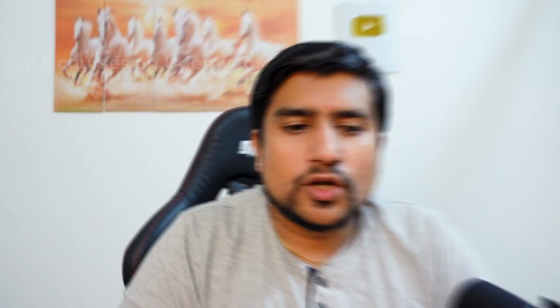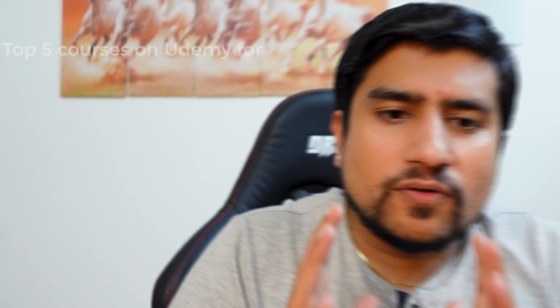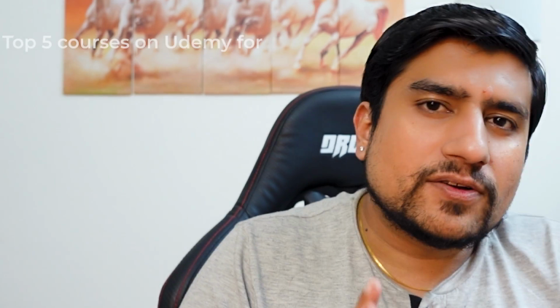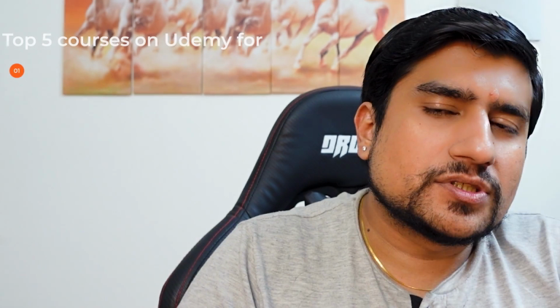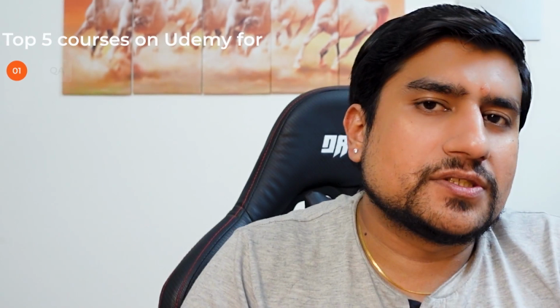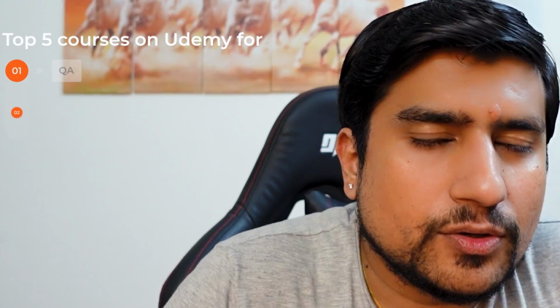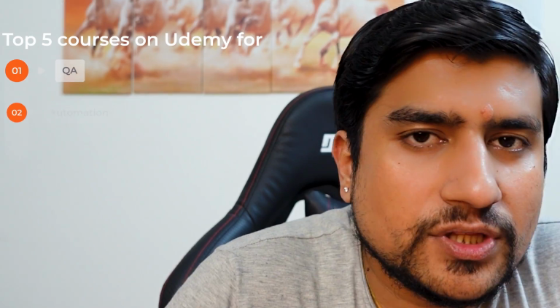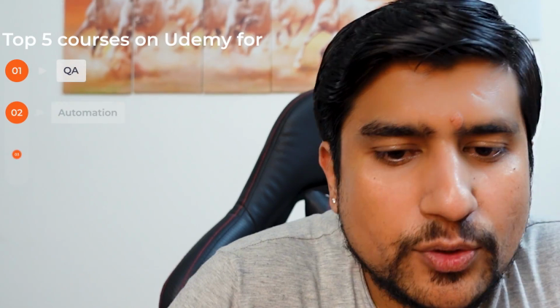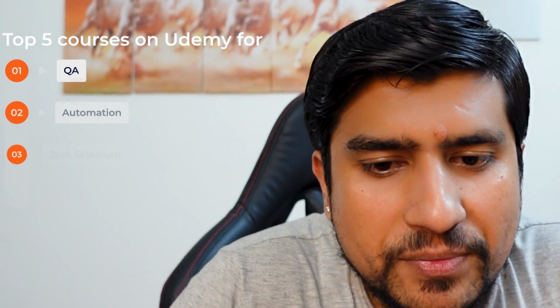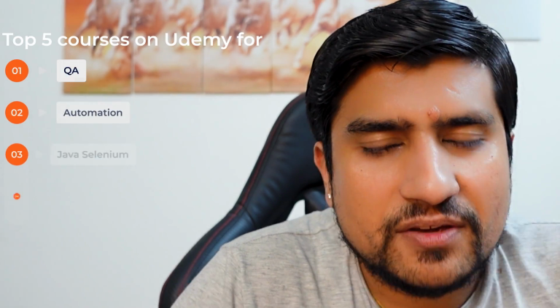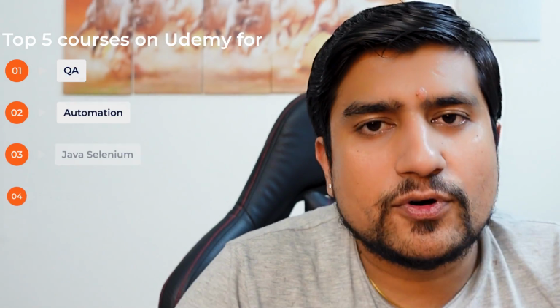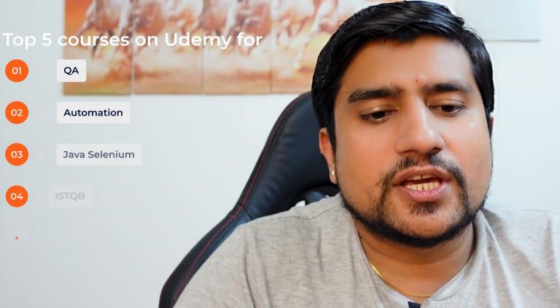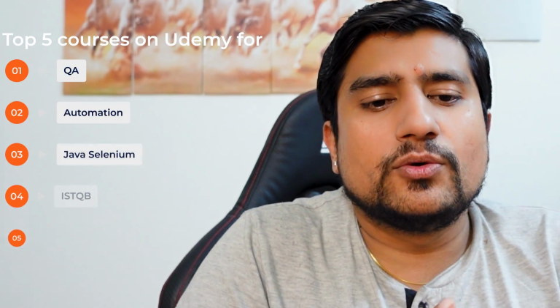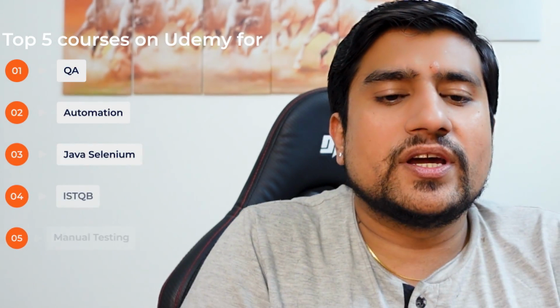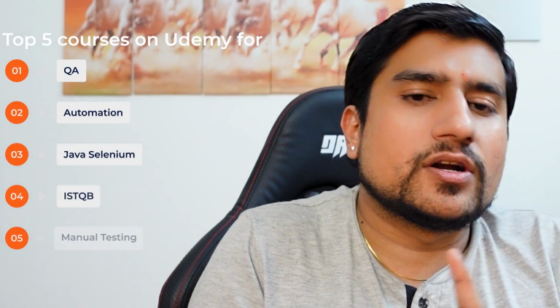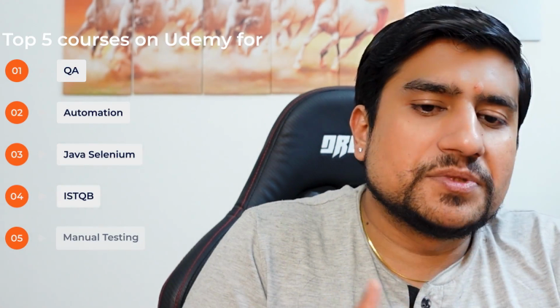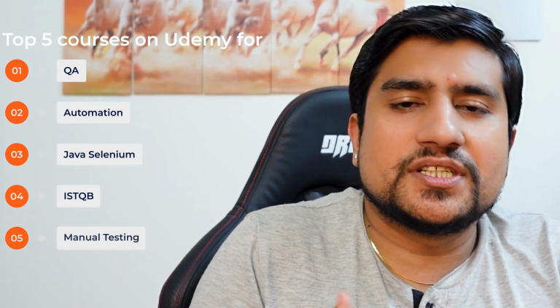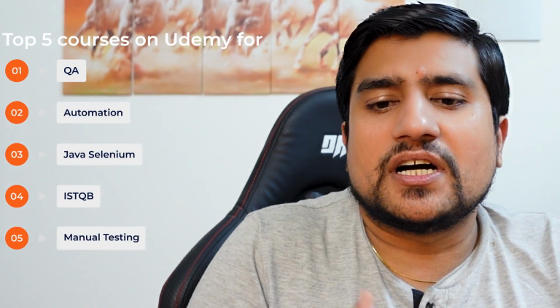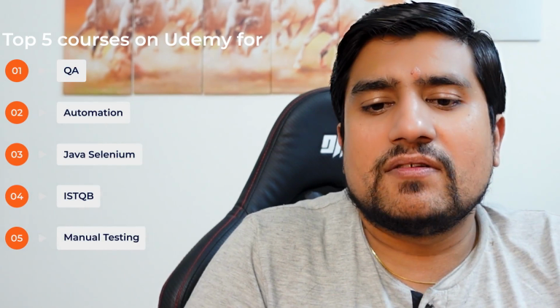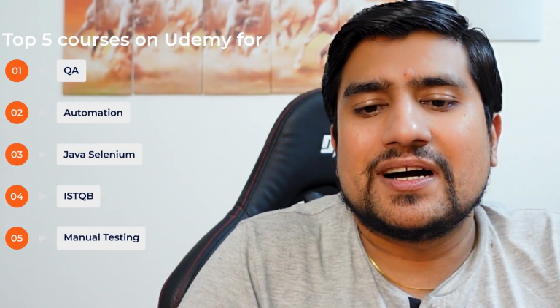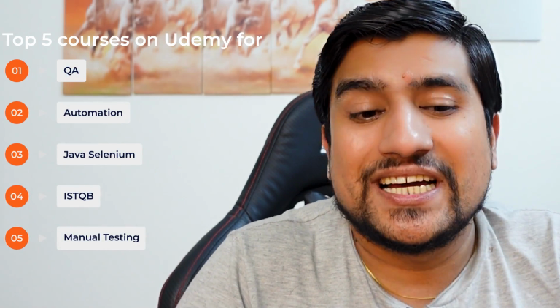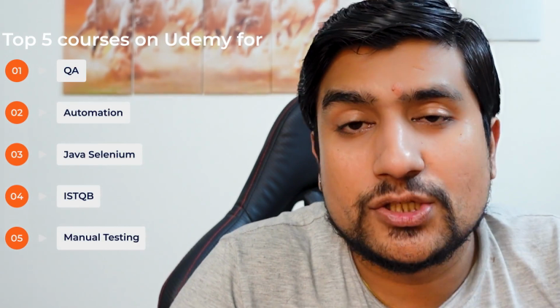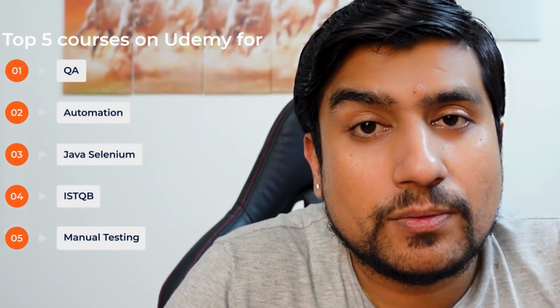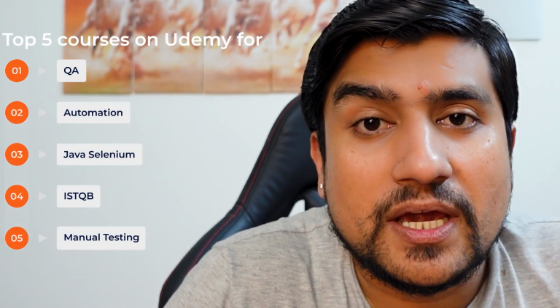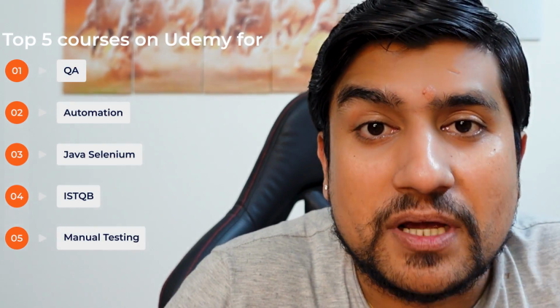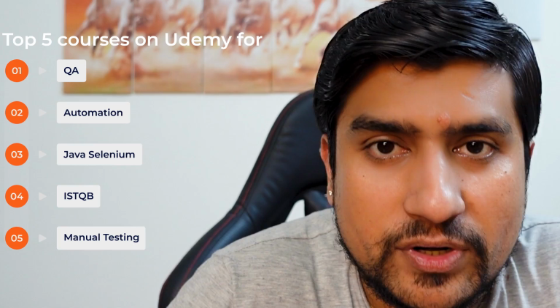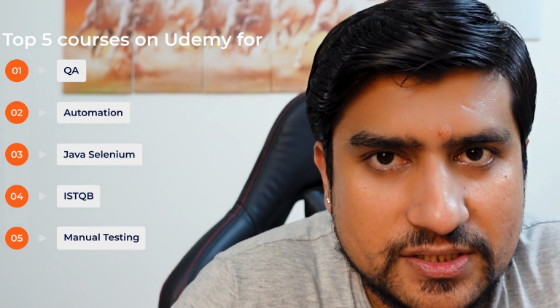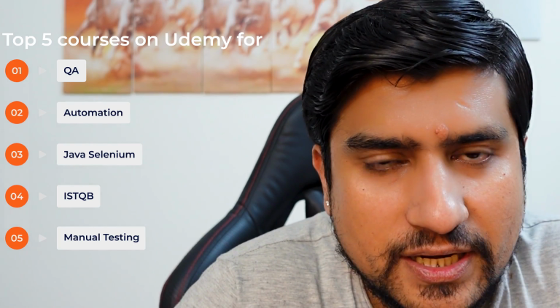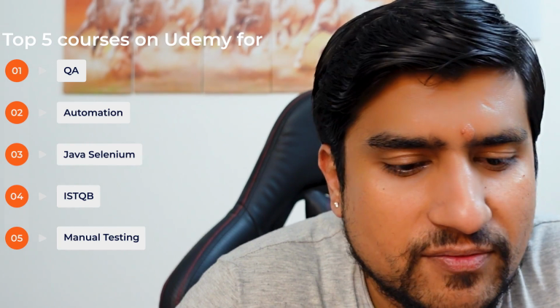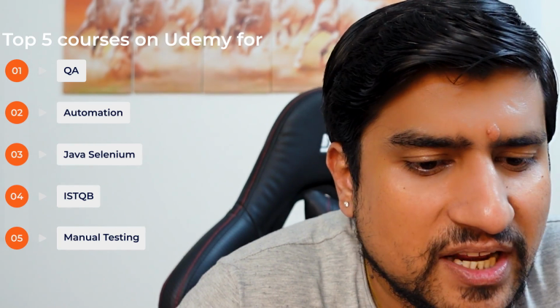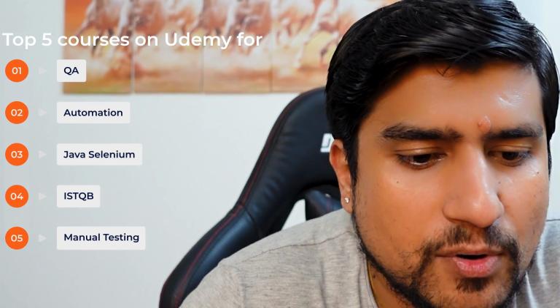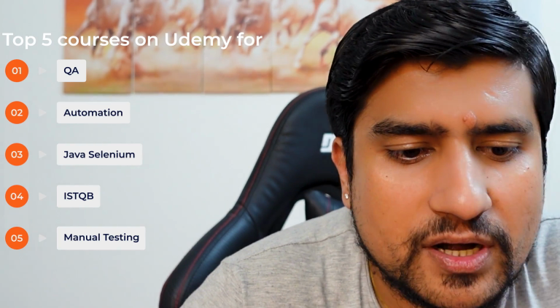Top 5 courses on Udemy for a QA: Automation, Java, ISTQB and Manual Testing. Very important.